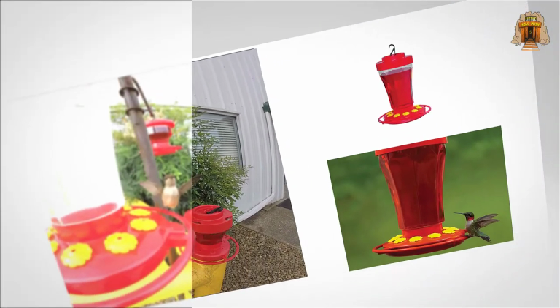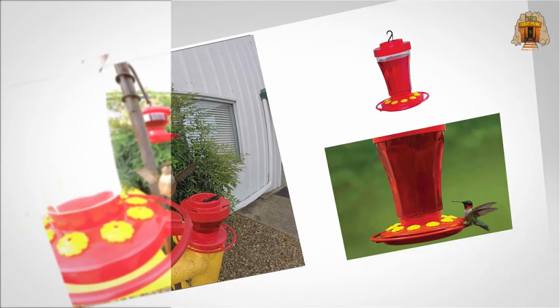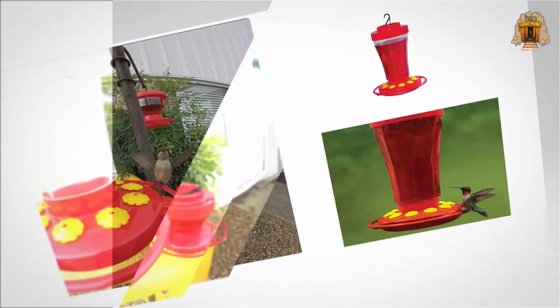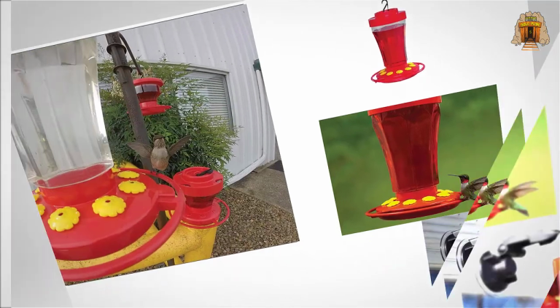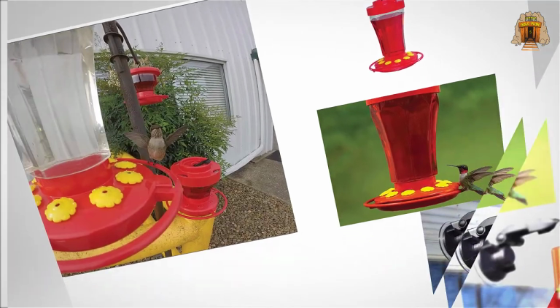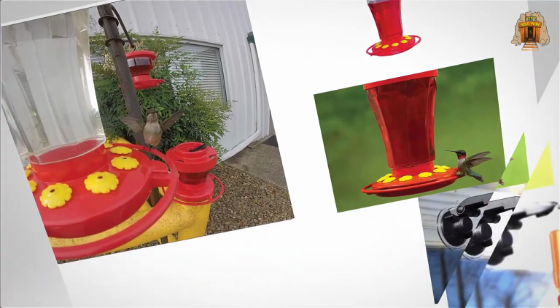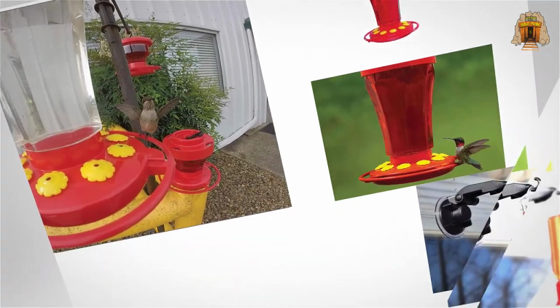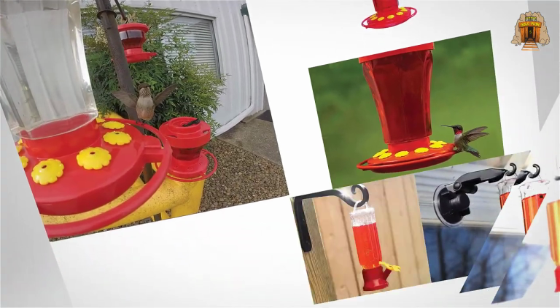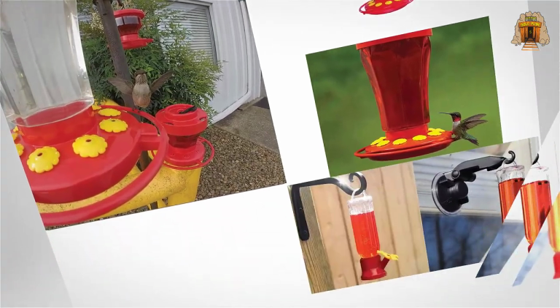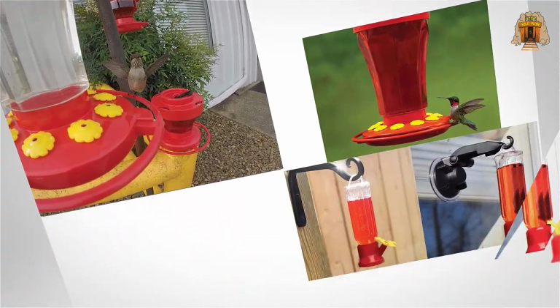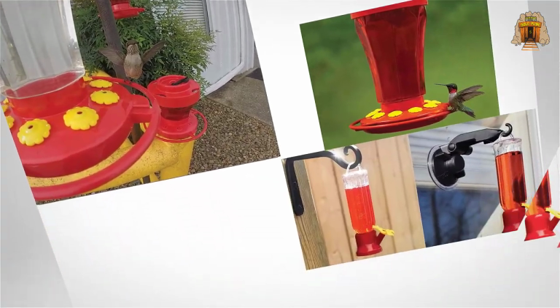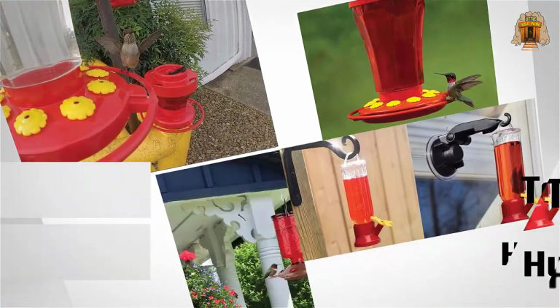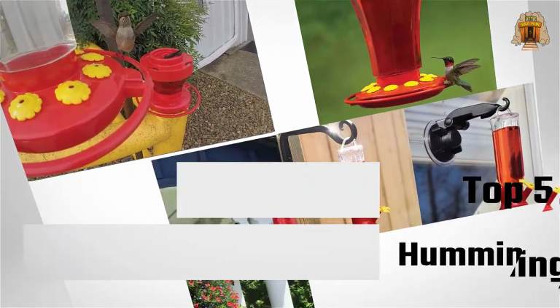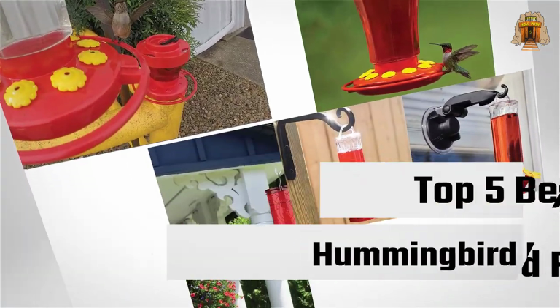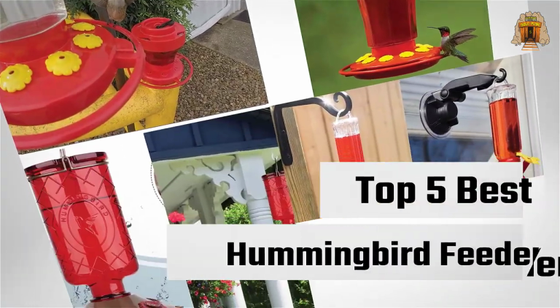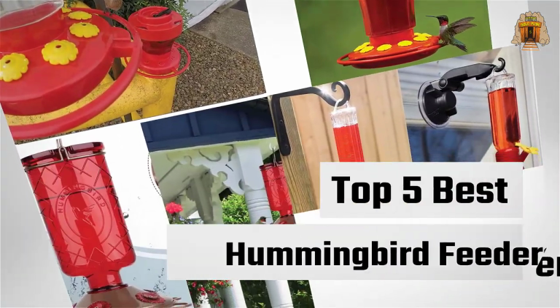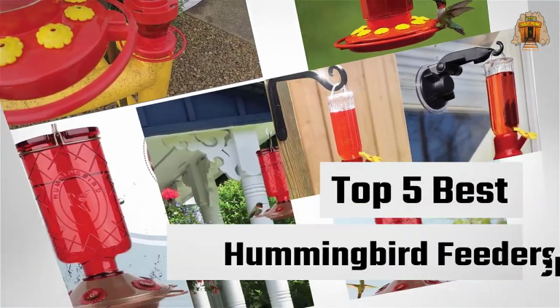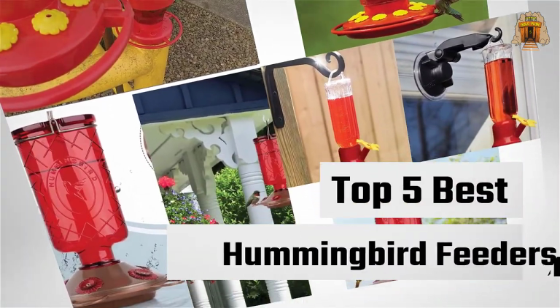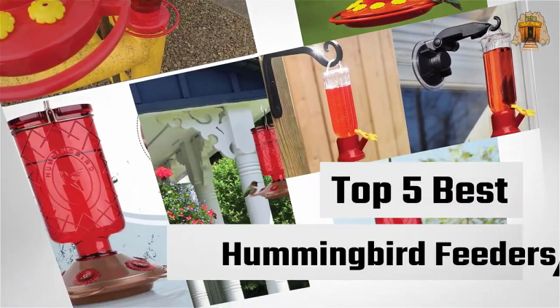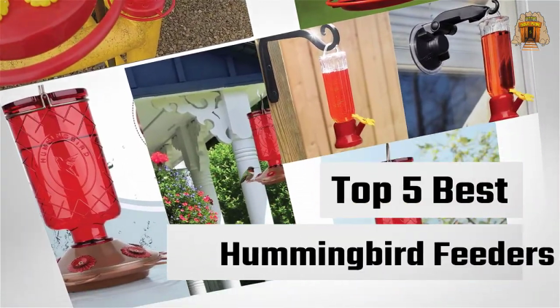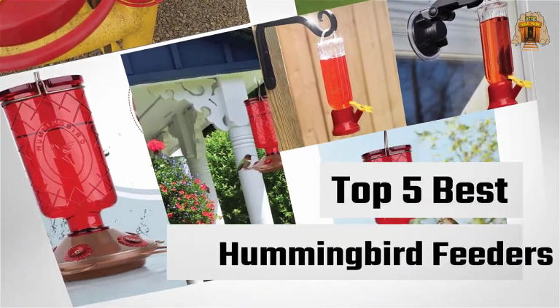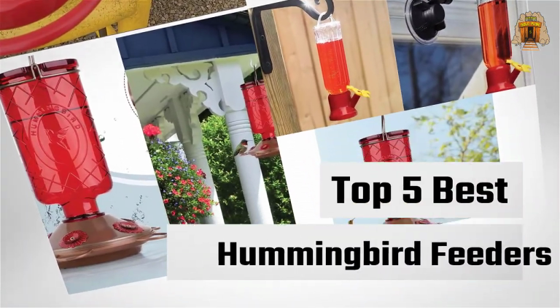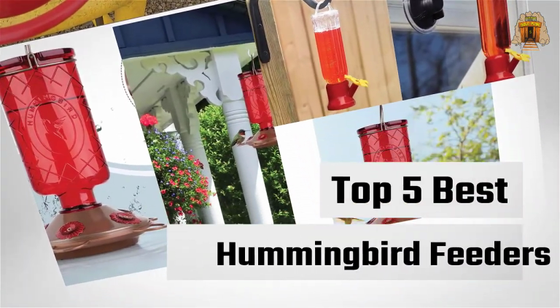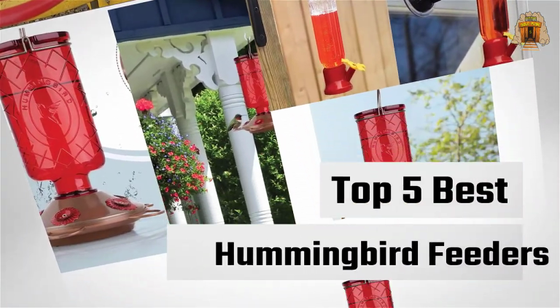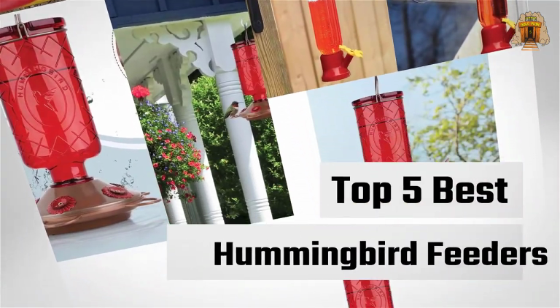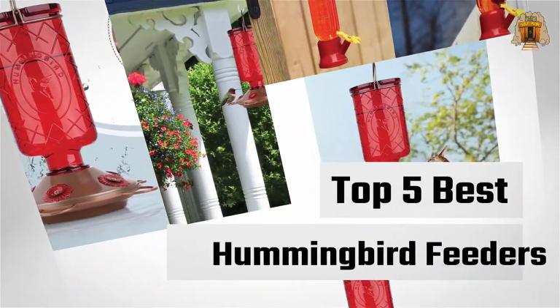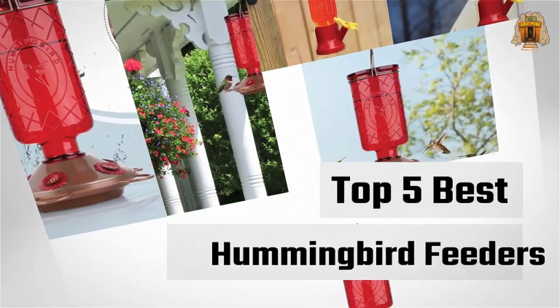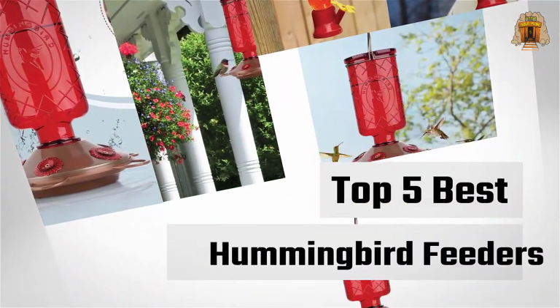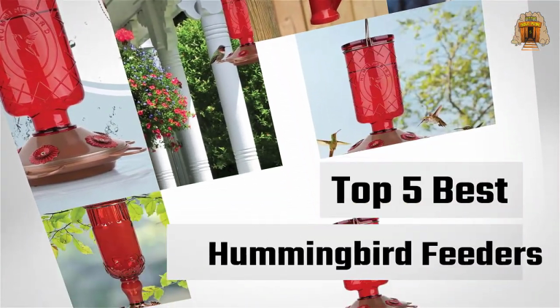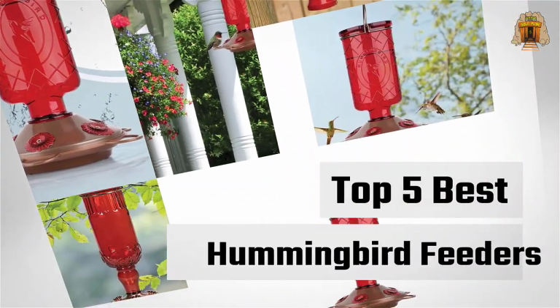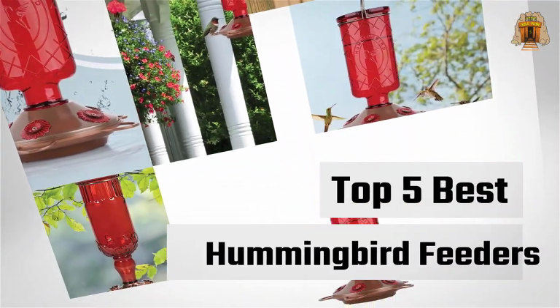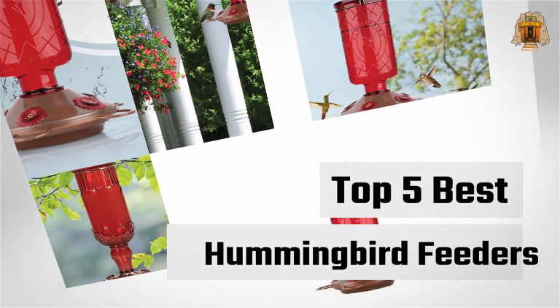If you are looking for the best hummingbird feeder, this video is for you. Let's check them out.